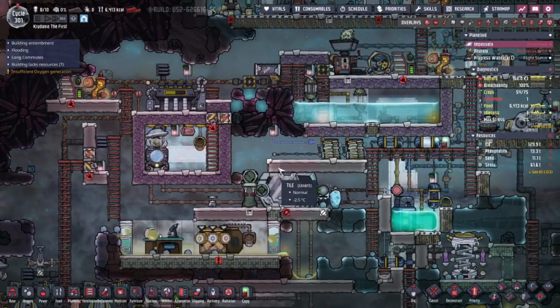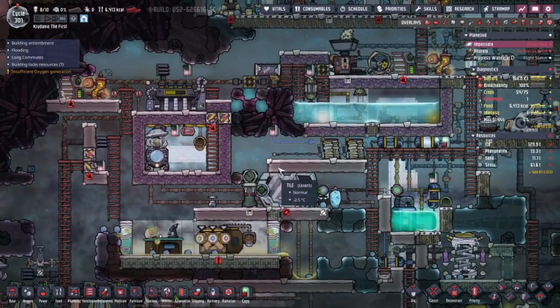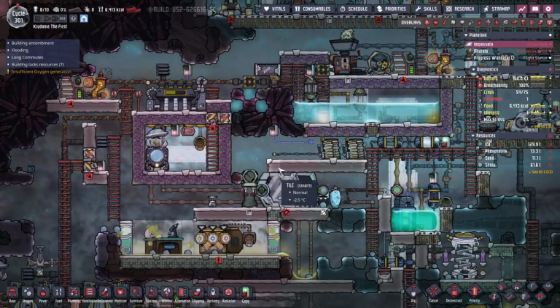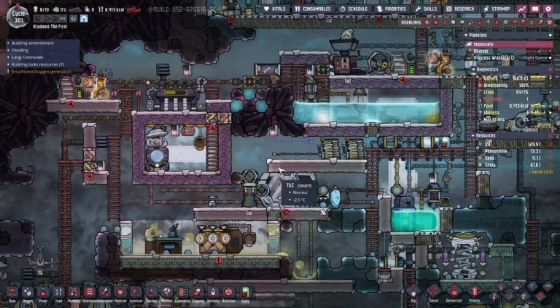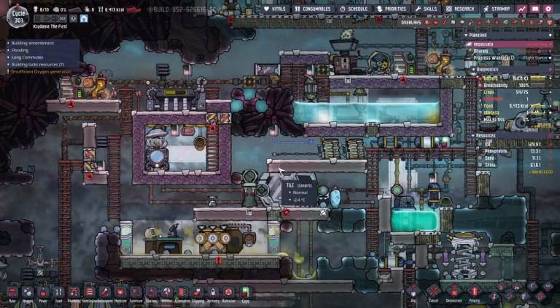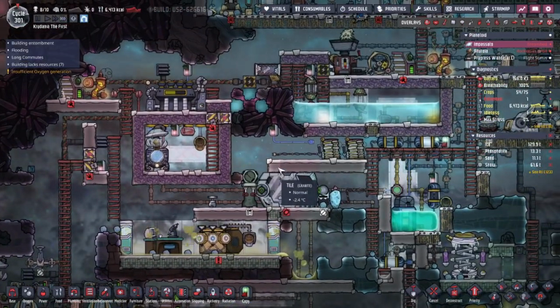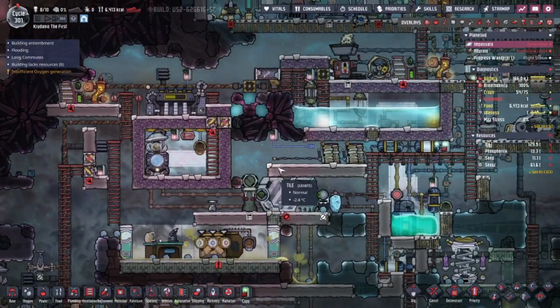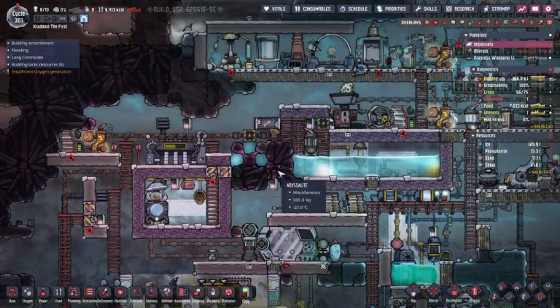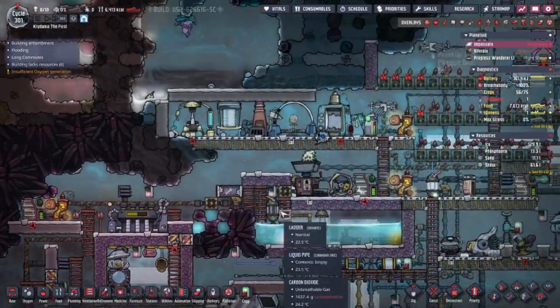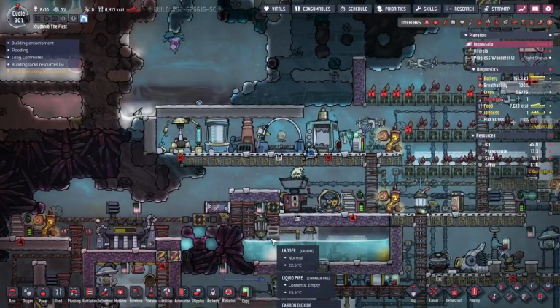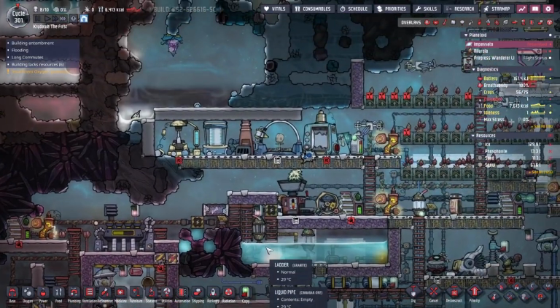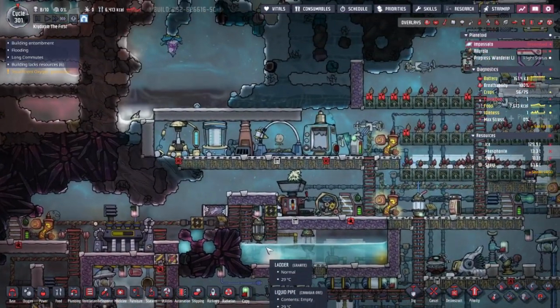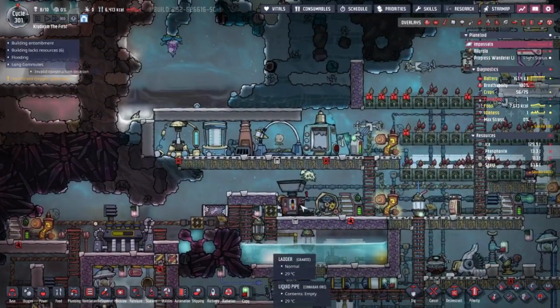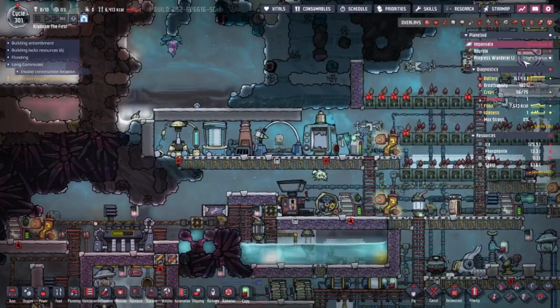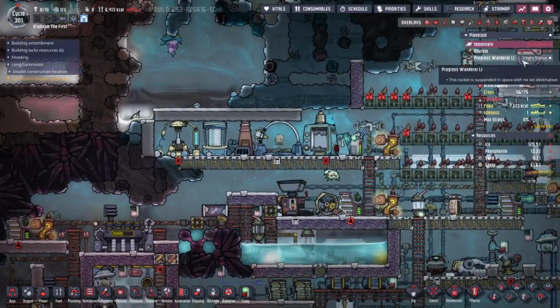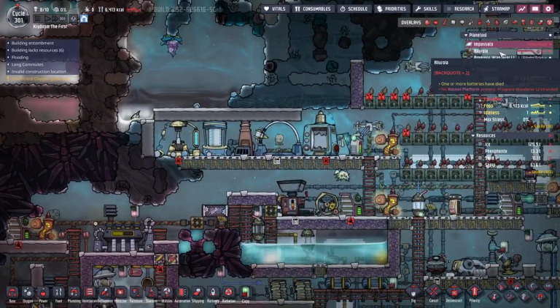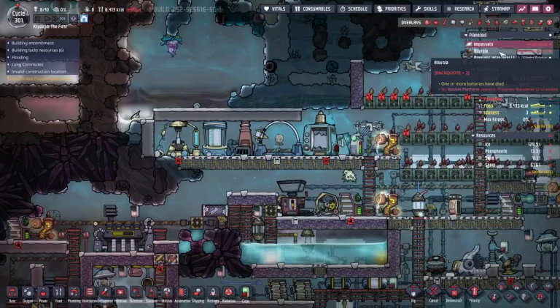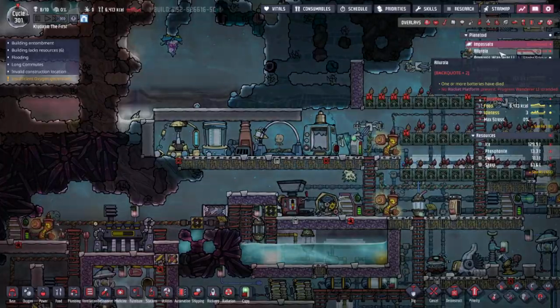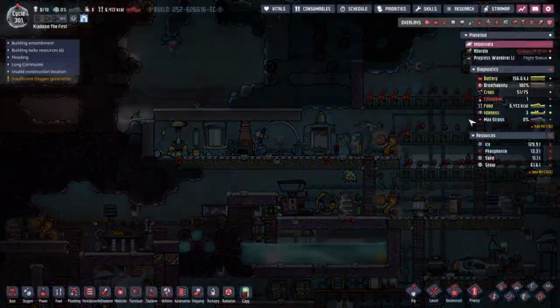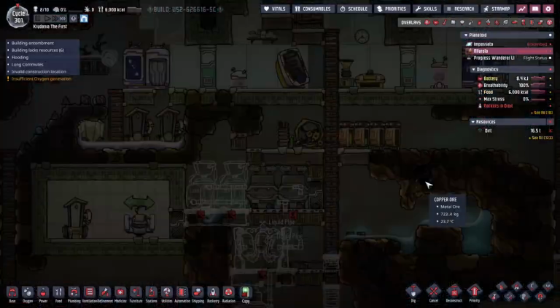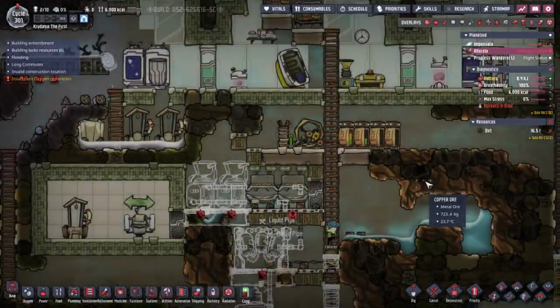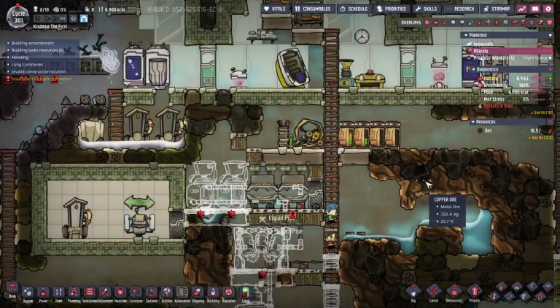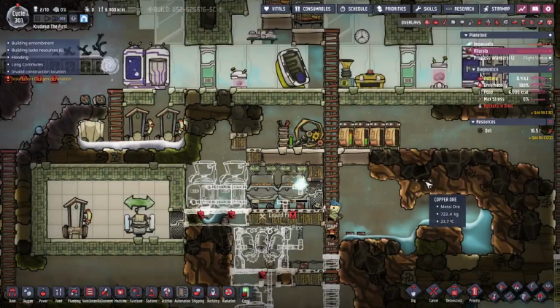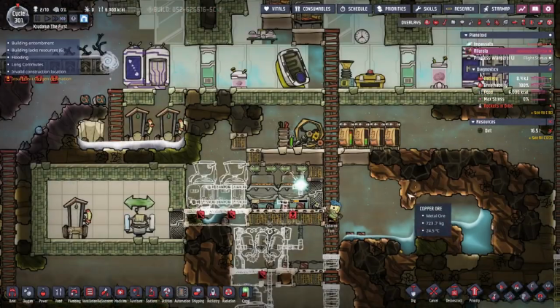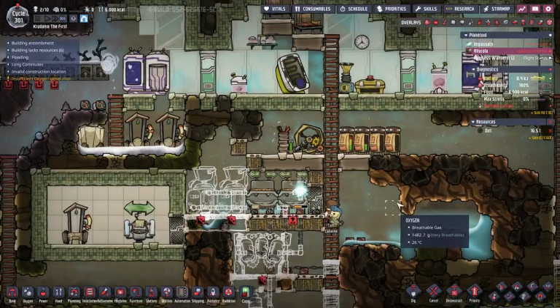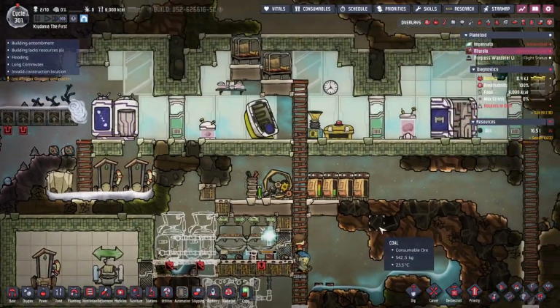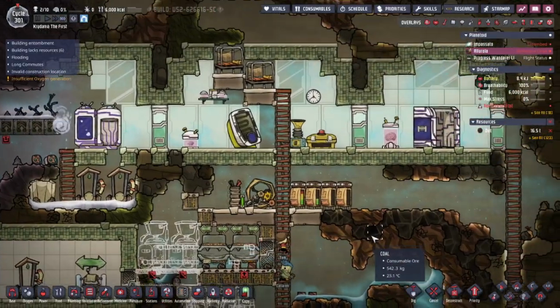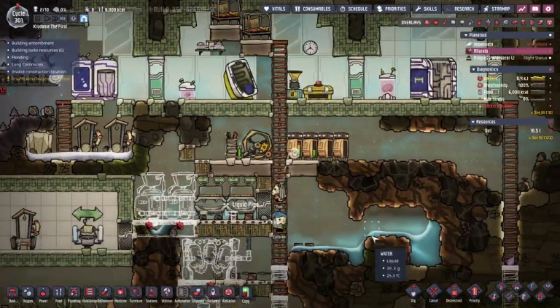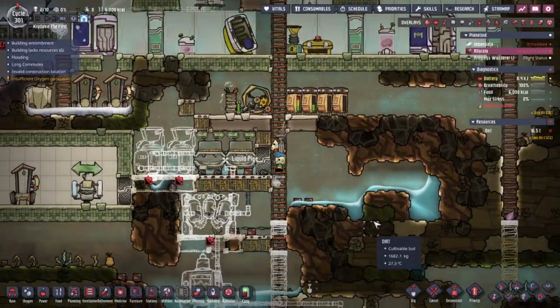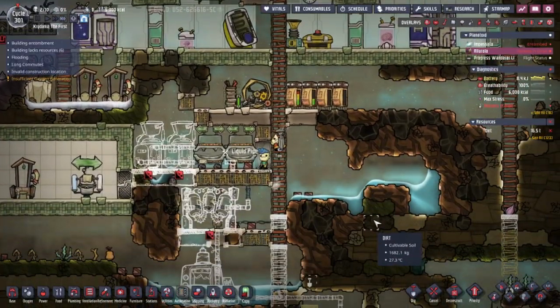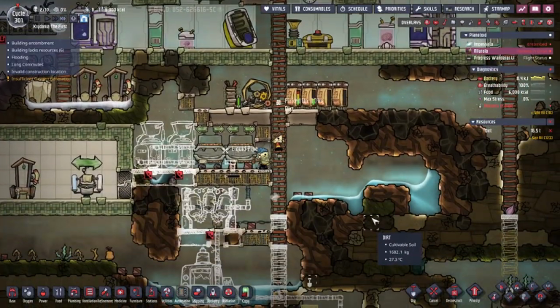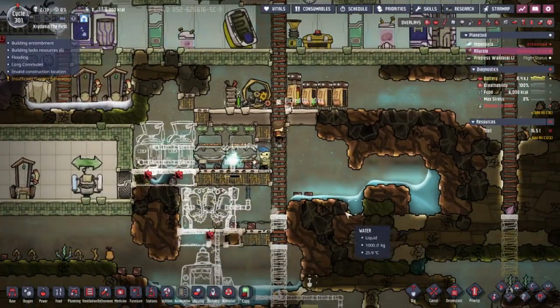Our obsidian is still a thousand degrees here, but we have completely solidified igneous rock here. We have so much heat in here to steal for our power needs — wonderful. Back to Alu-Rola.